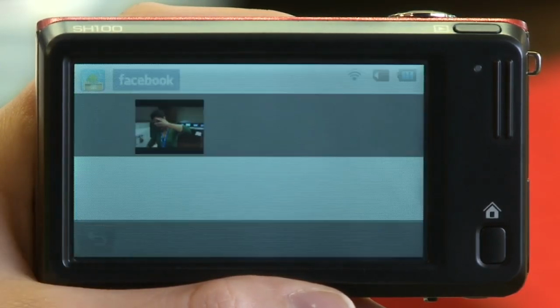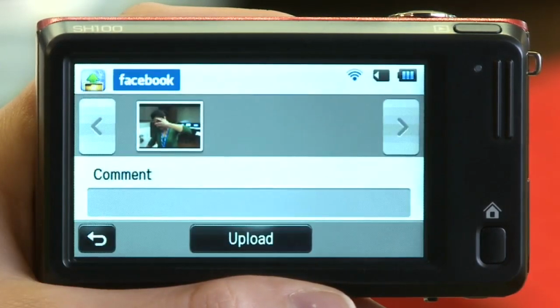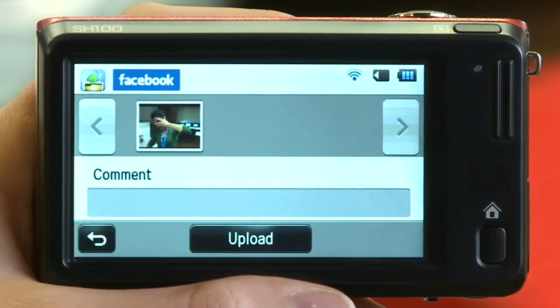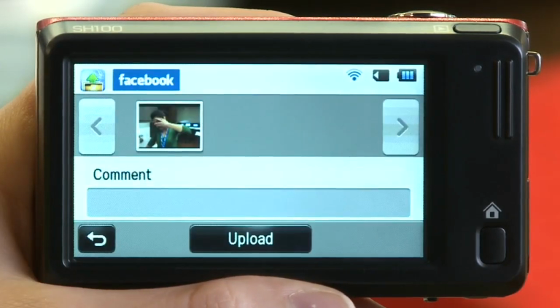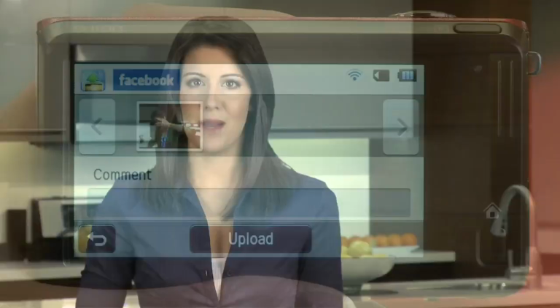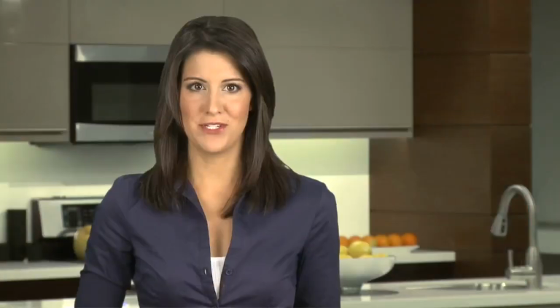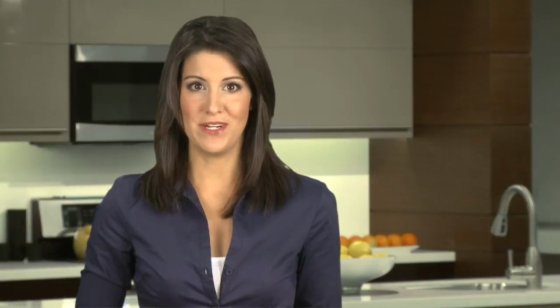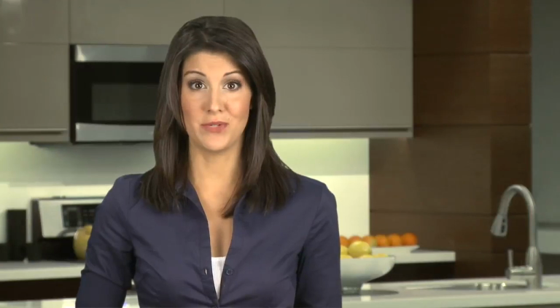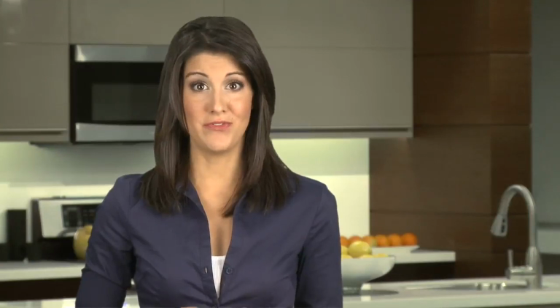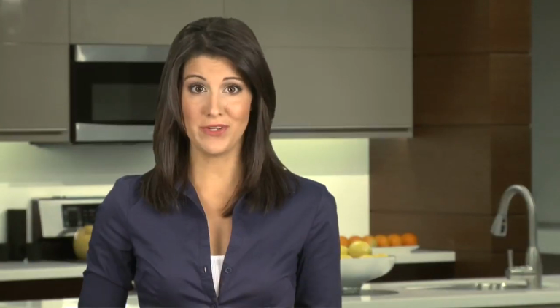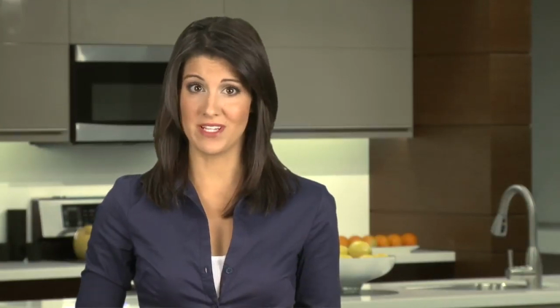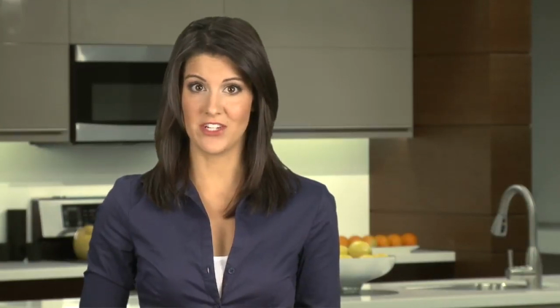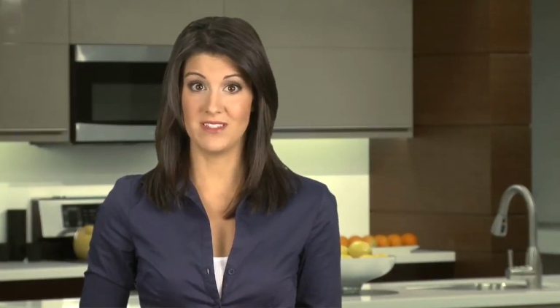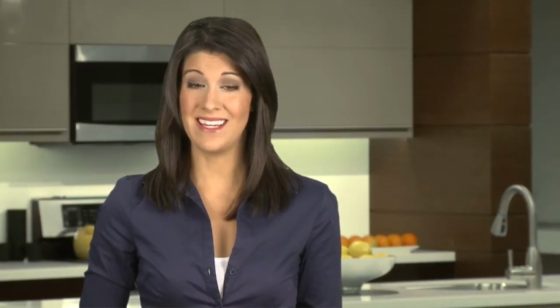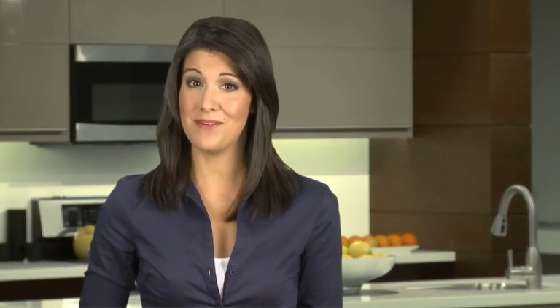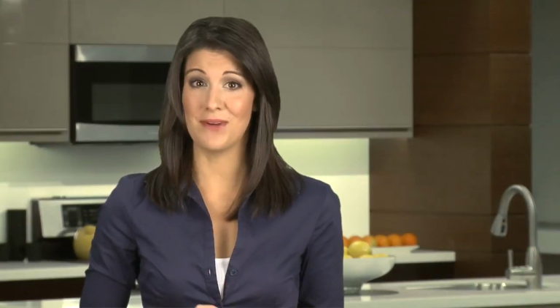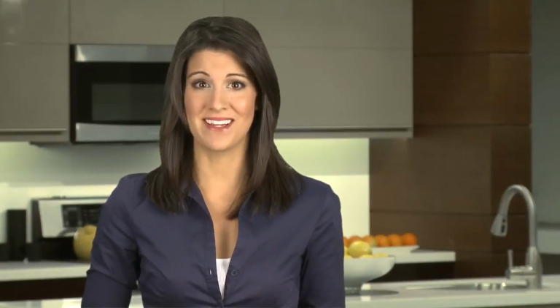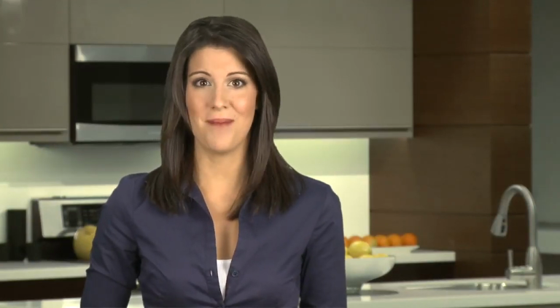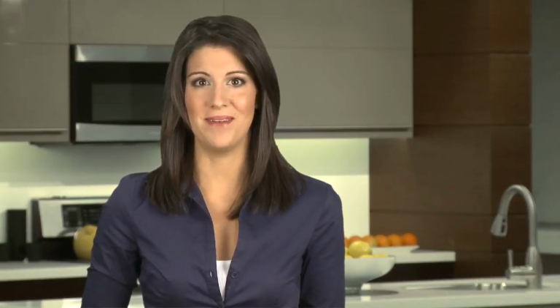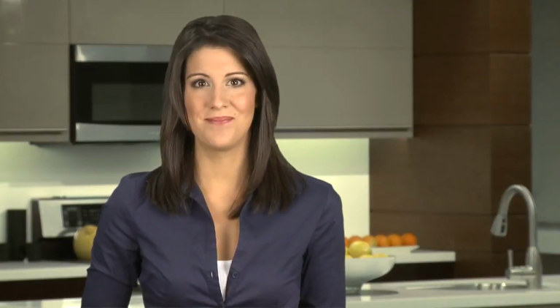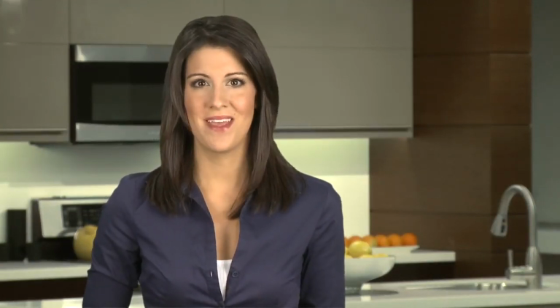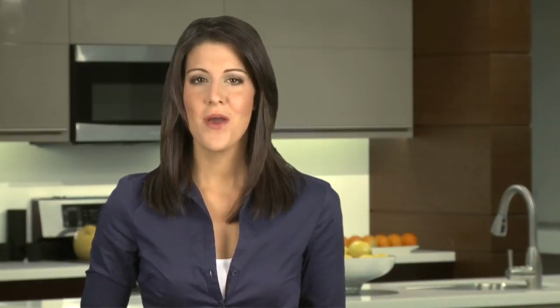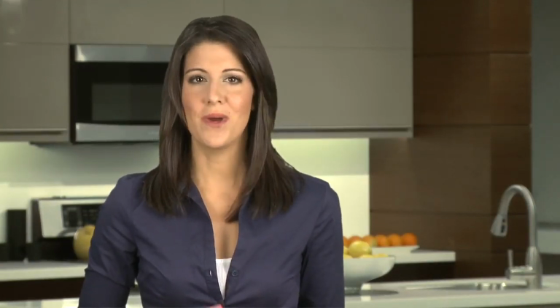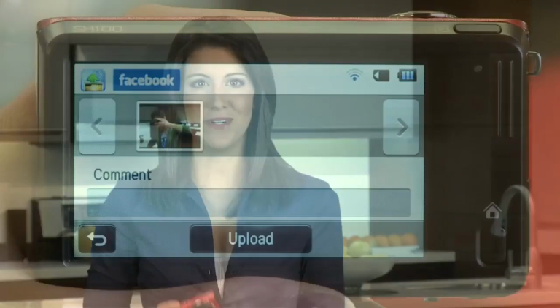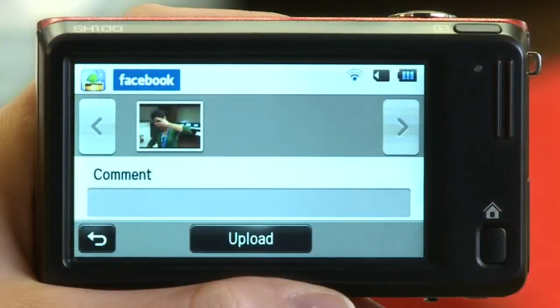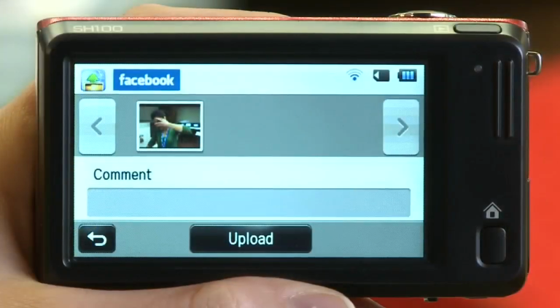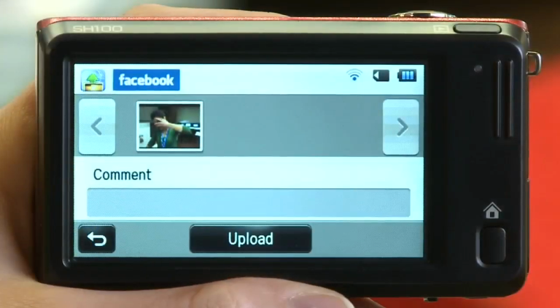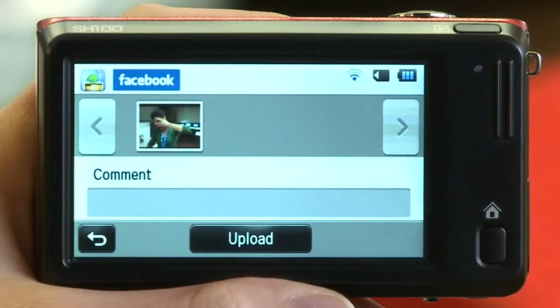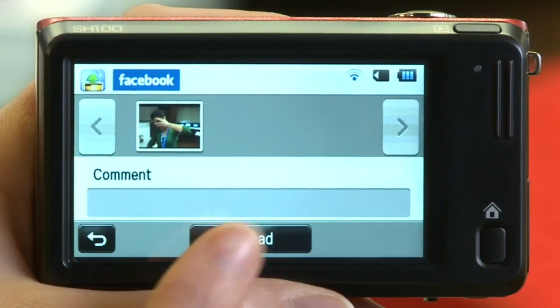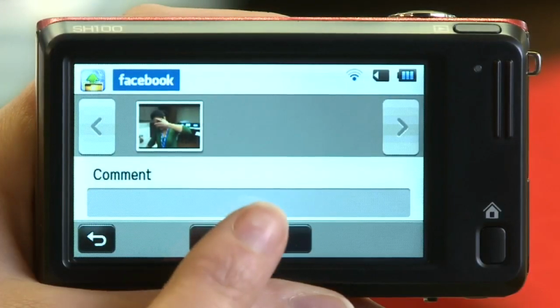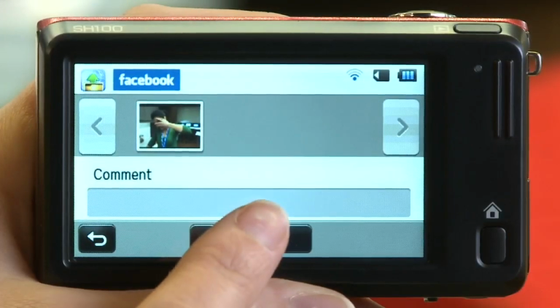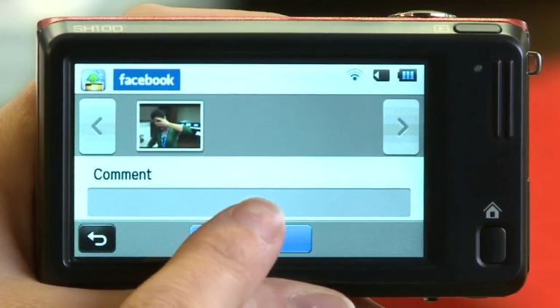You will have the opportunity to review your selections and even post a comment. When you're done, touch Upload once again.